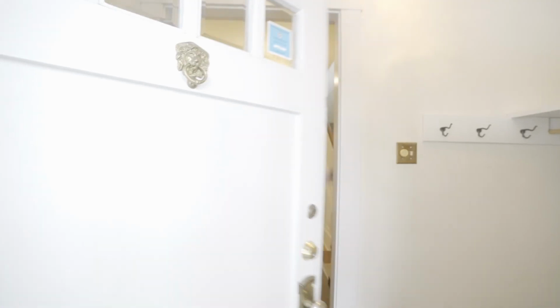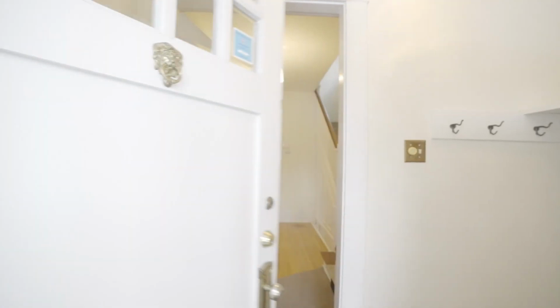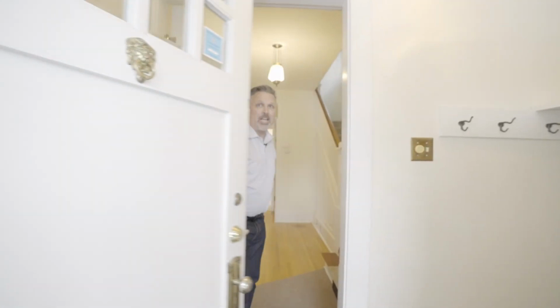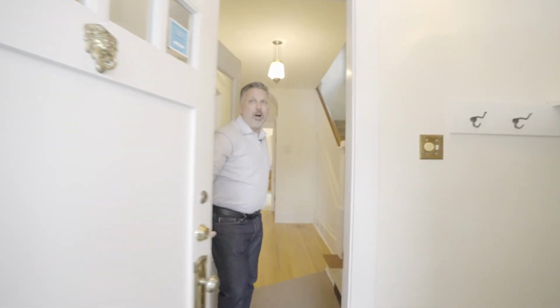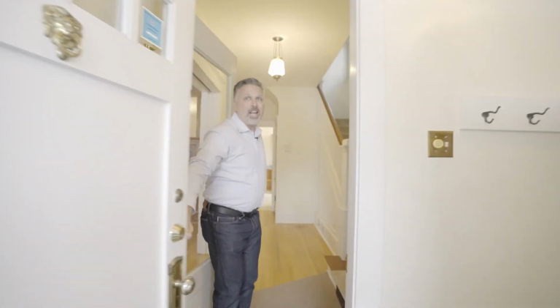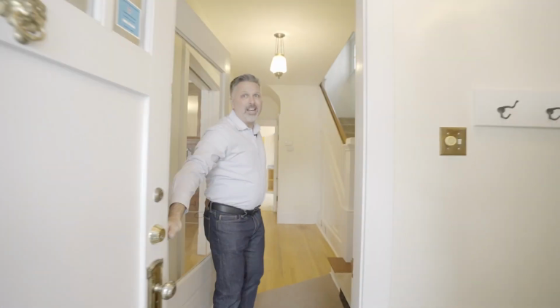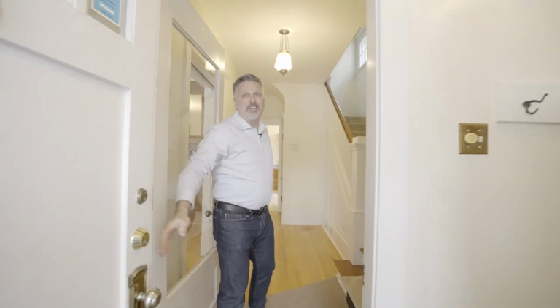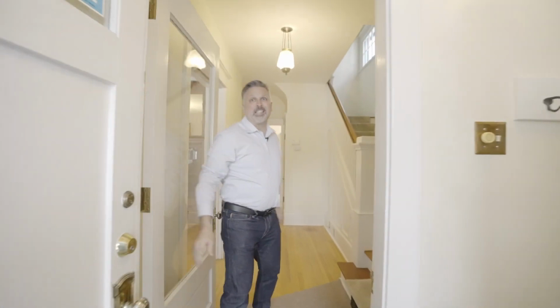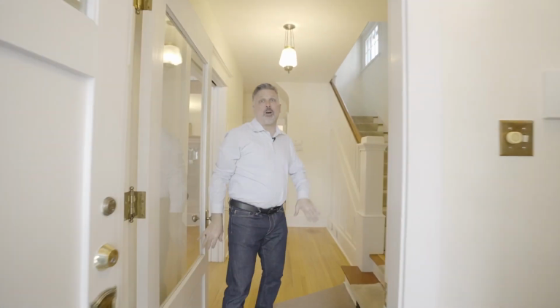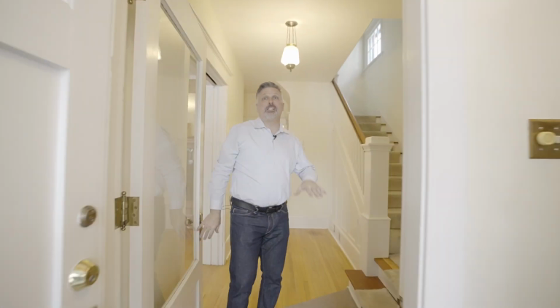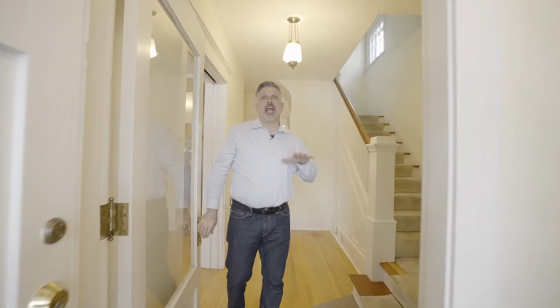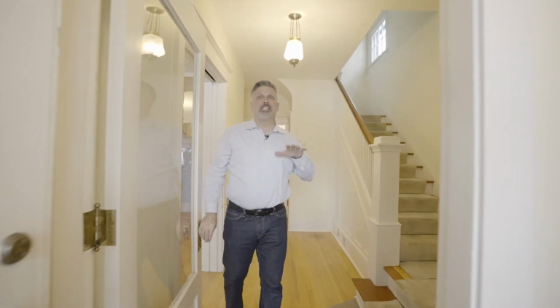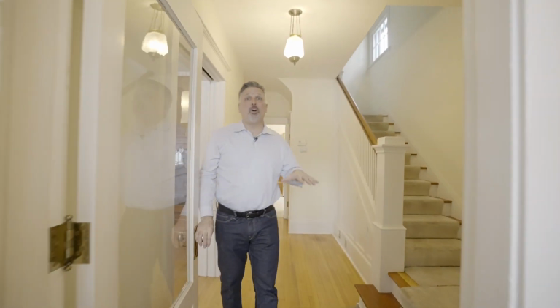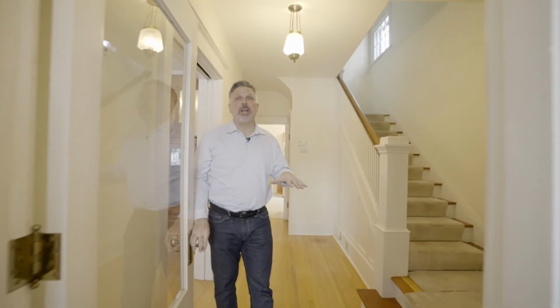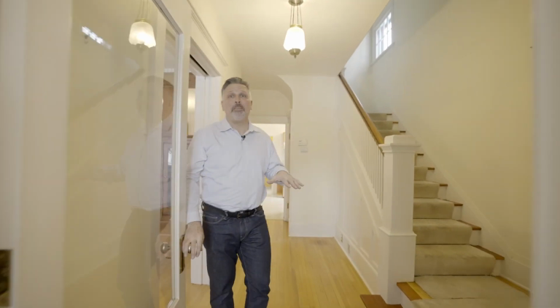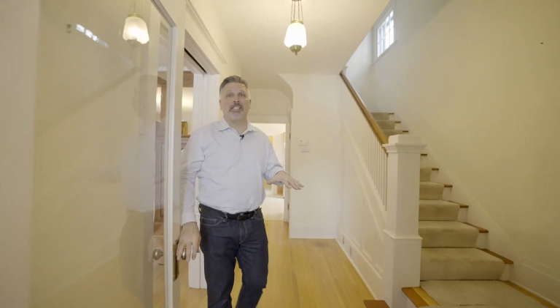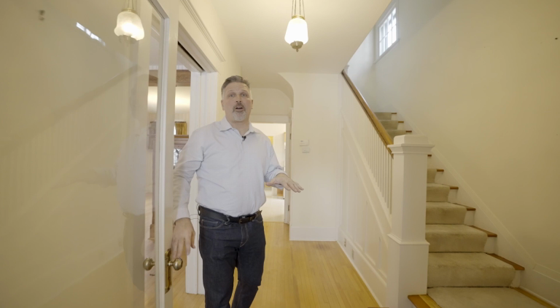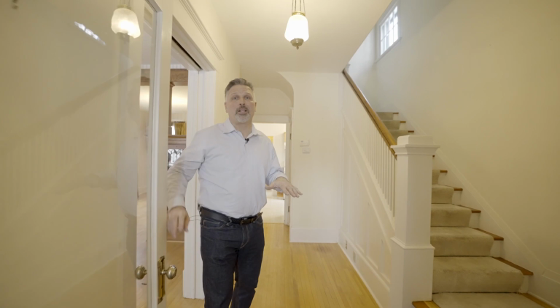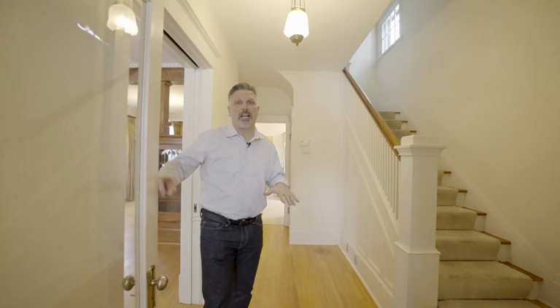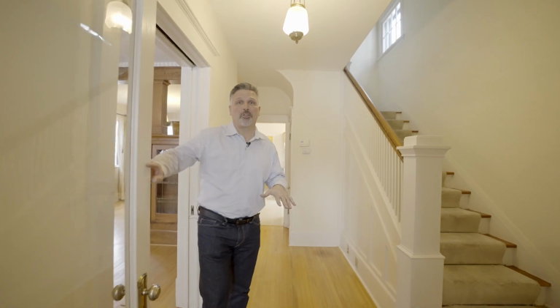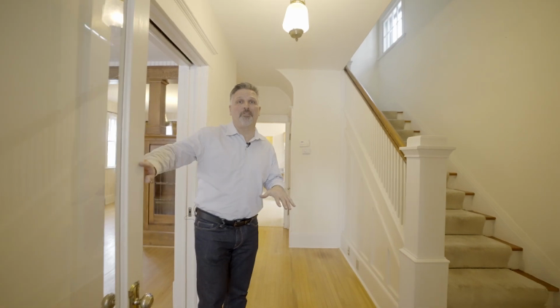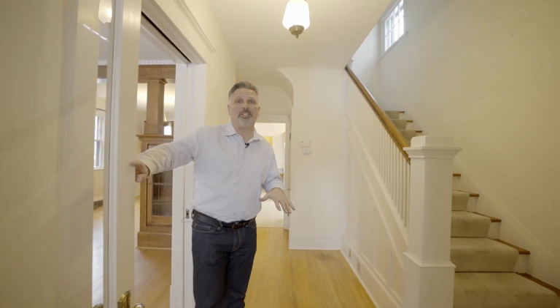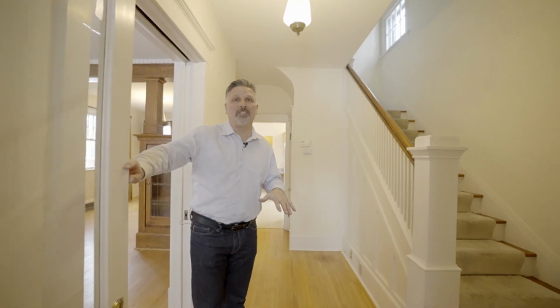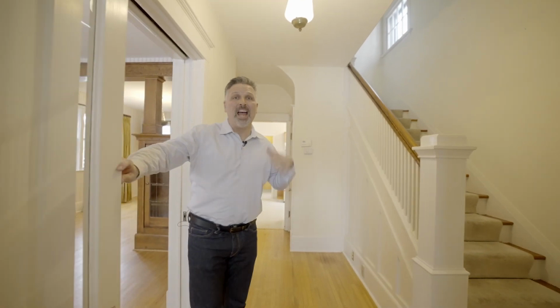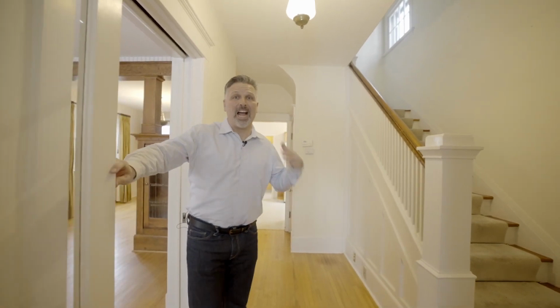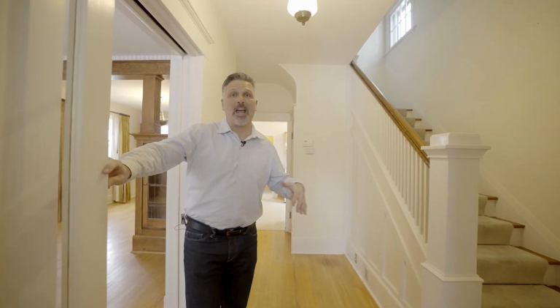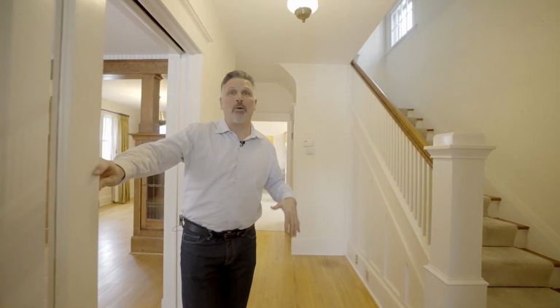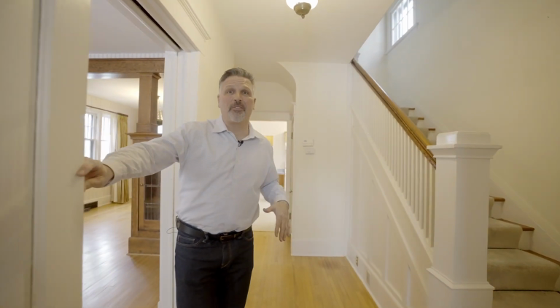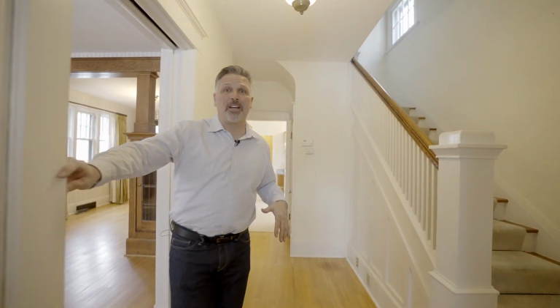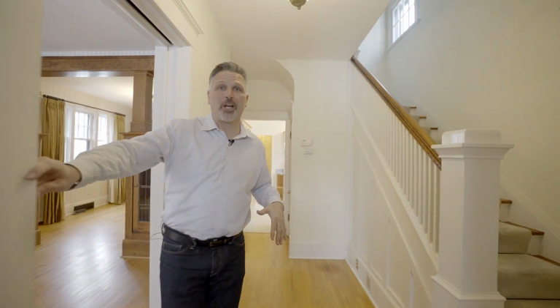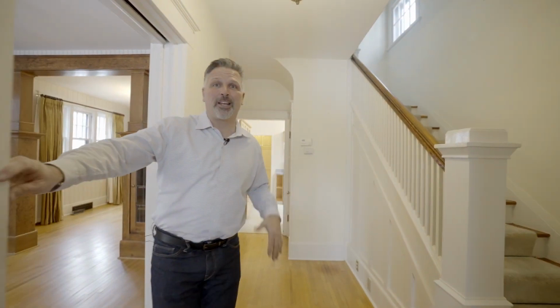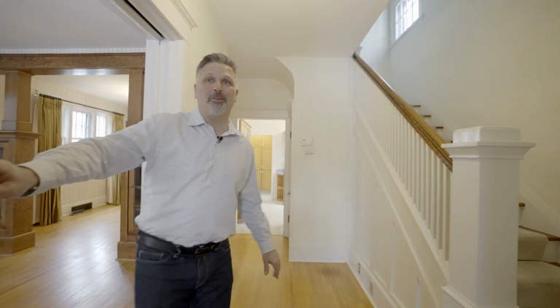Come on in. This house has so many amazing architectural features, I can't wait for you to check it out.